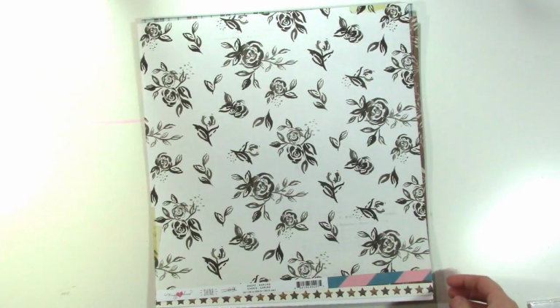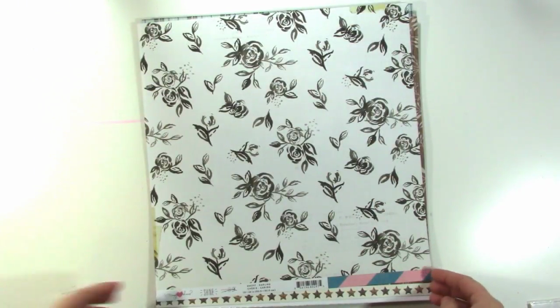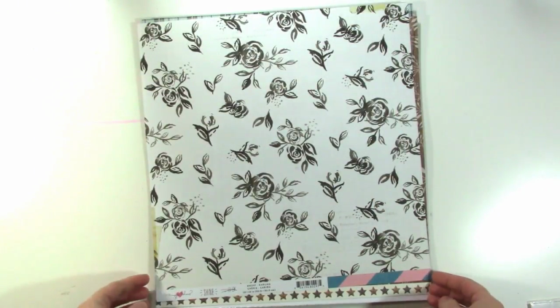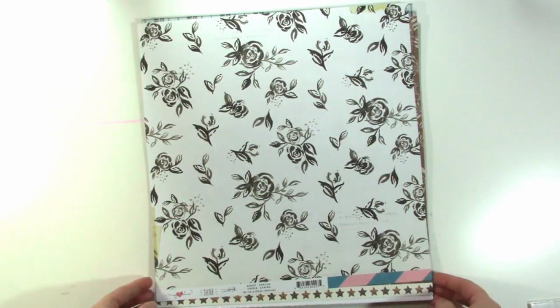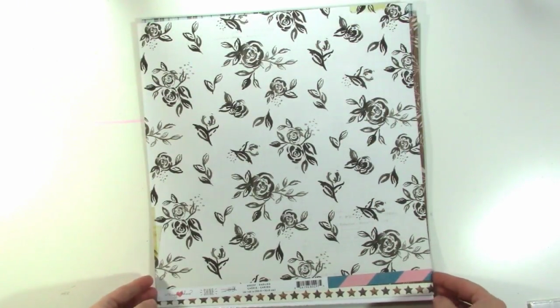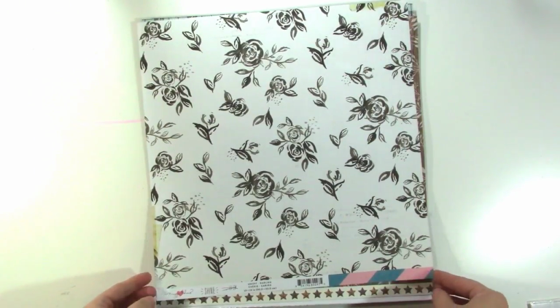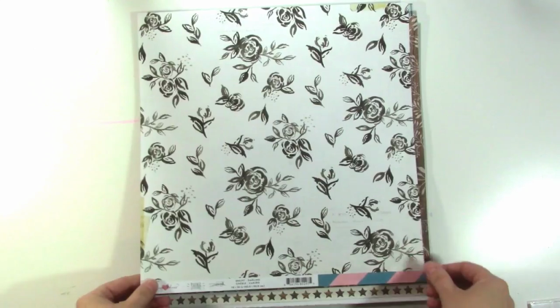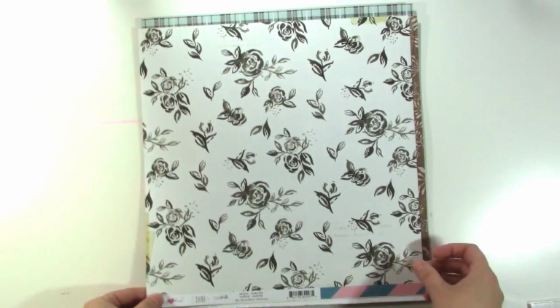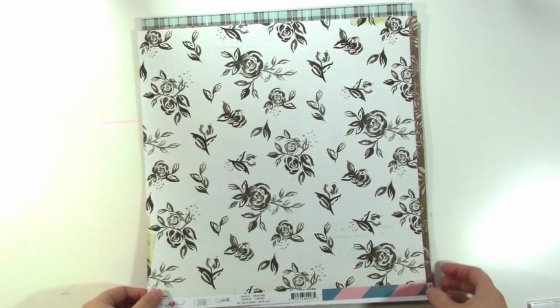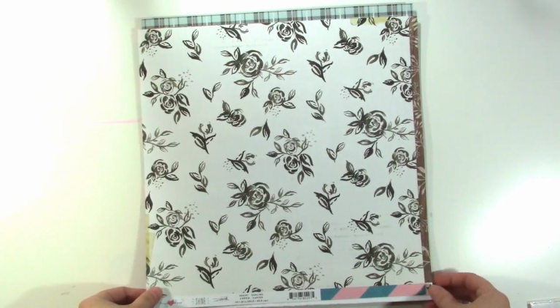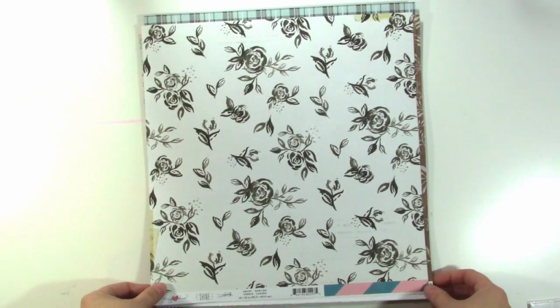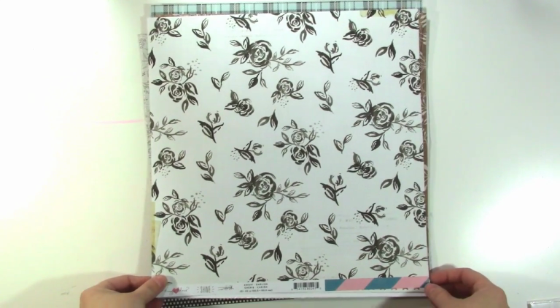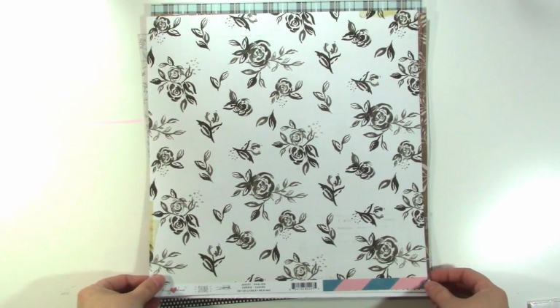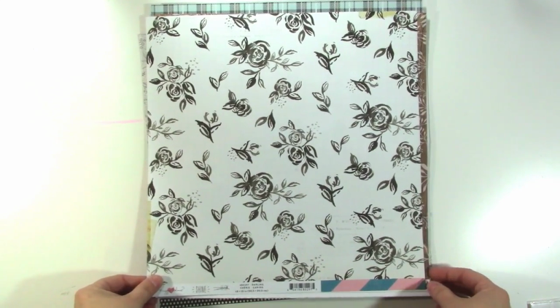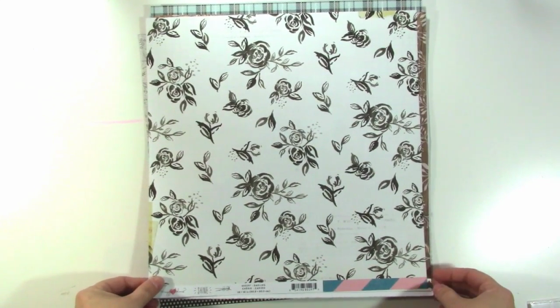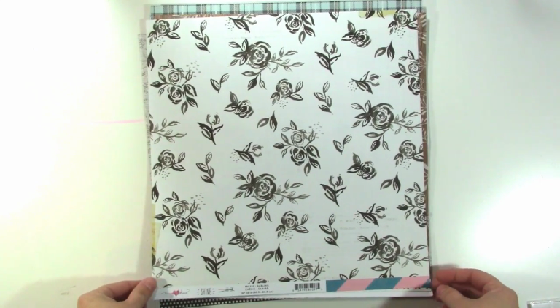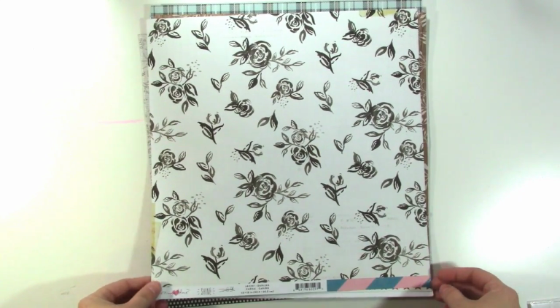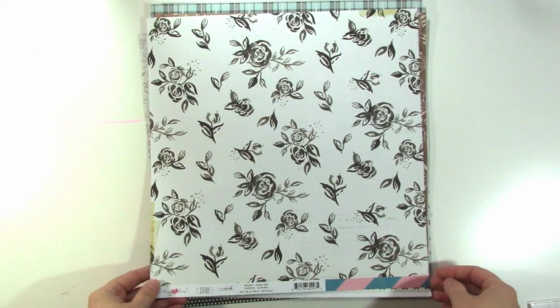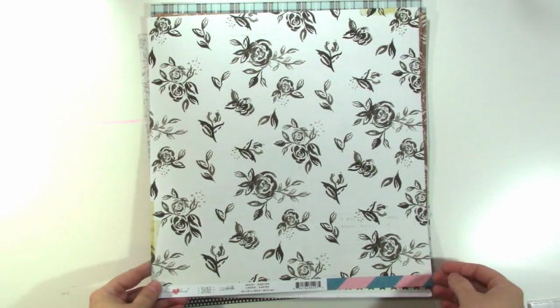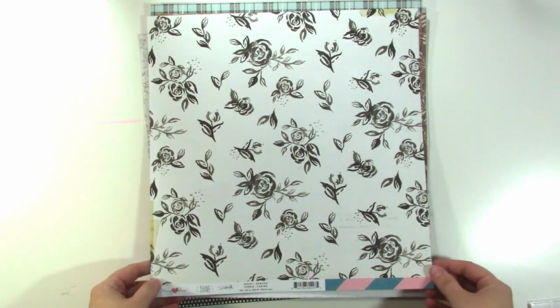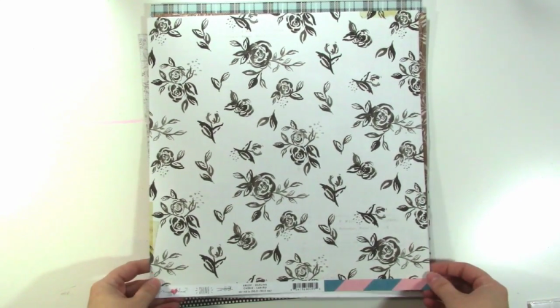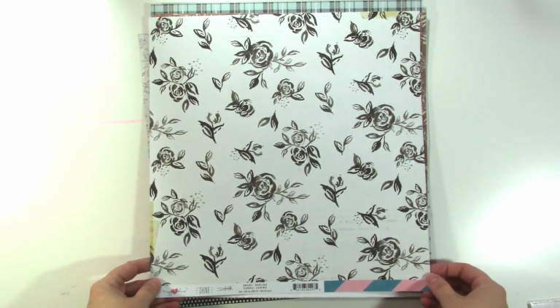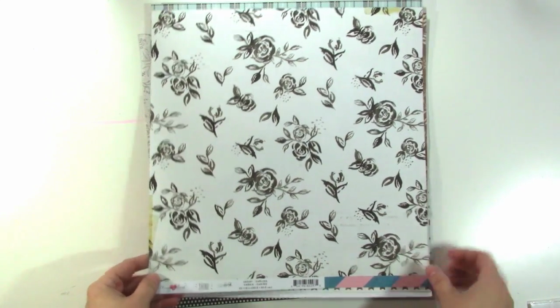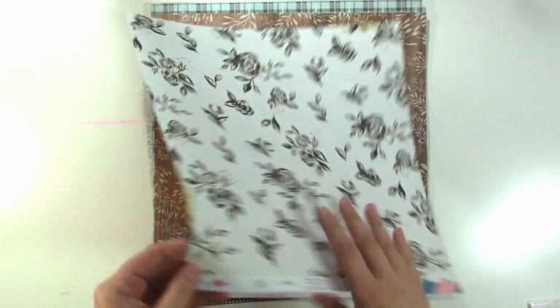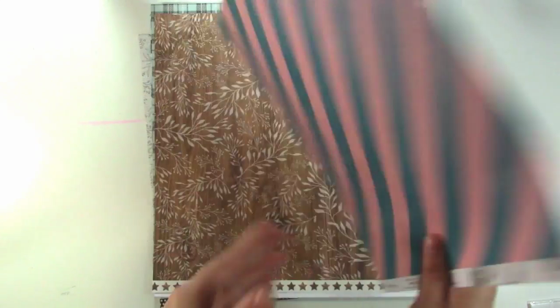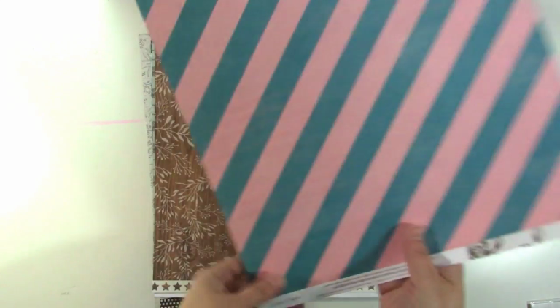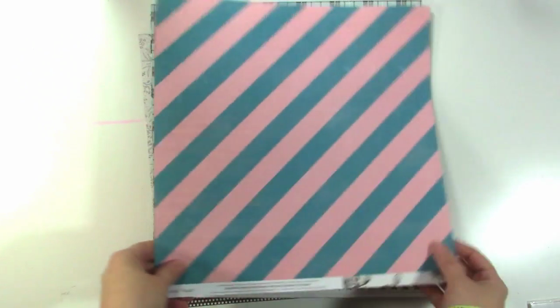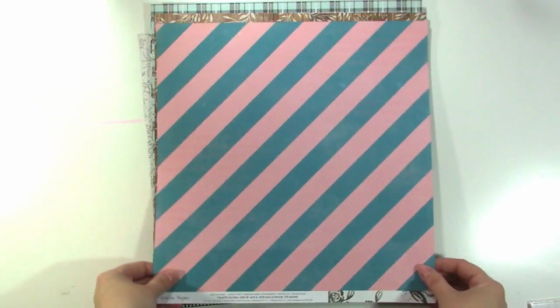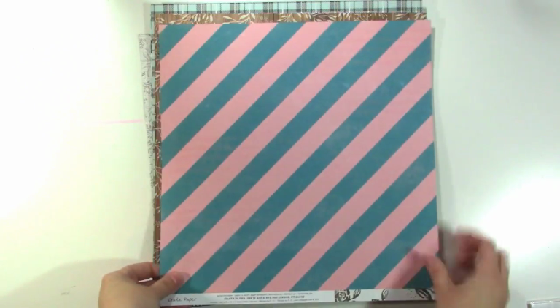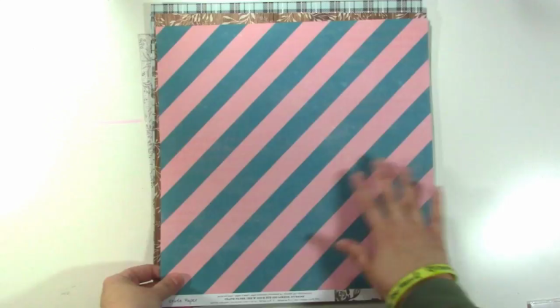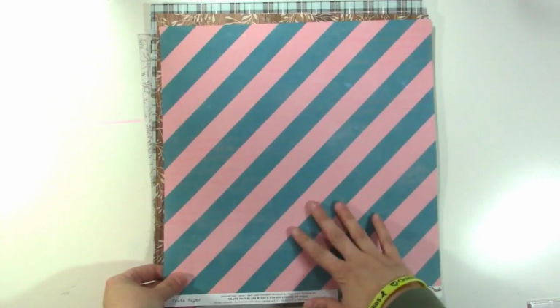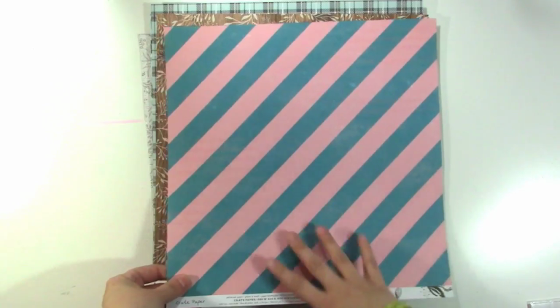This is from Maggie Holmes Shine. It was my favorite paper from that collection and they had it on clearance so I decided to just grab that. The other side is a nice stripe.